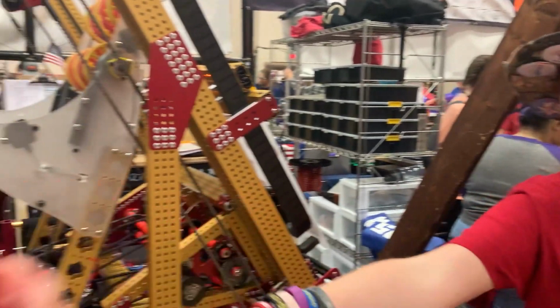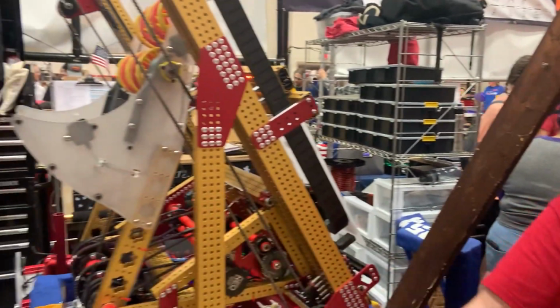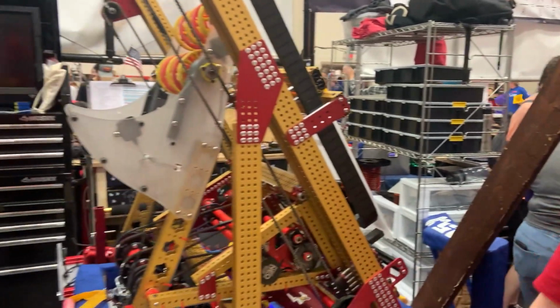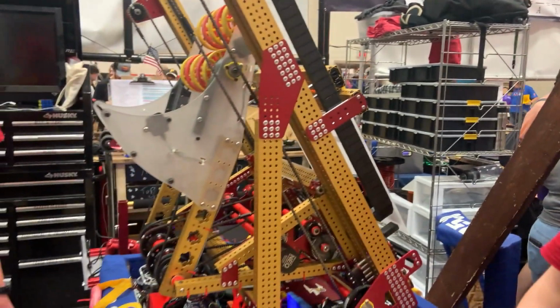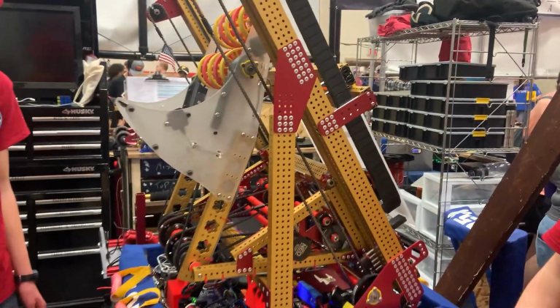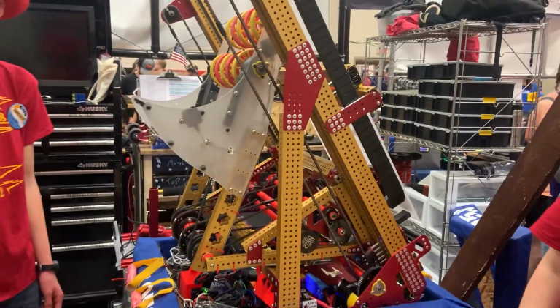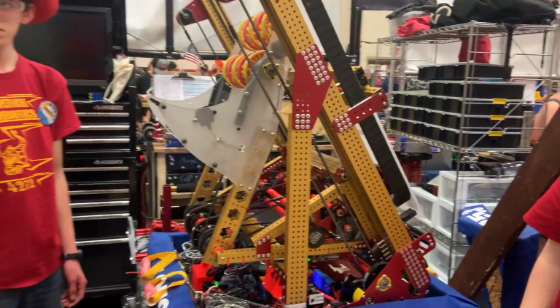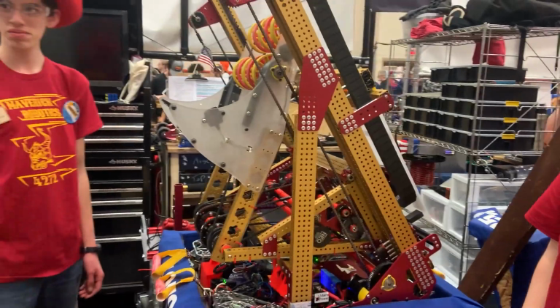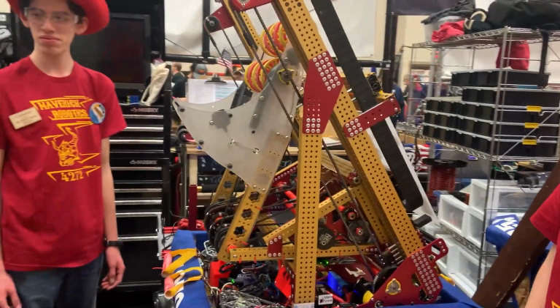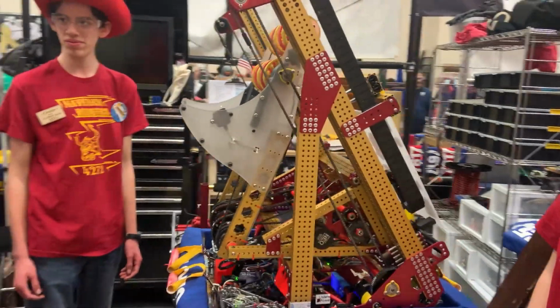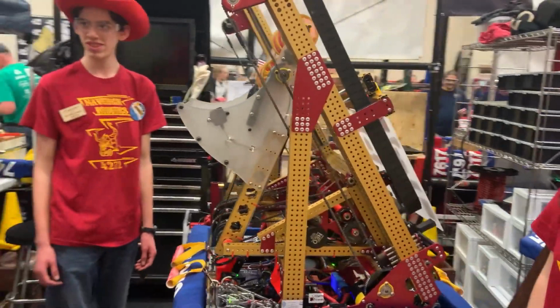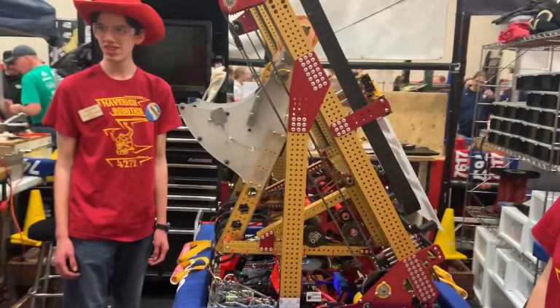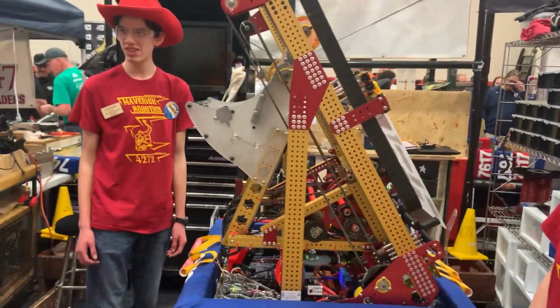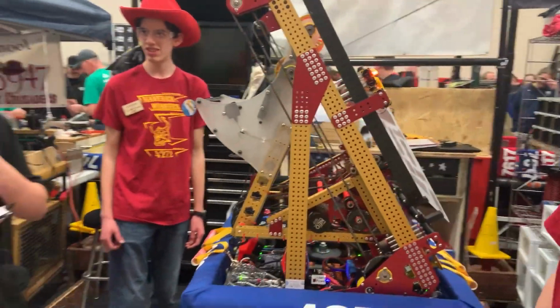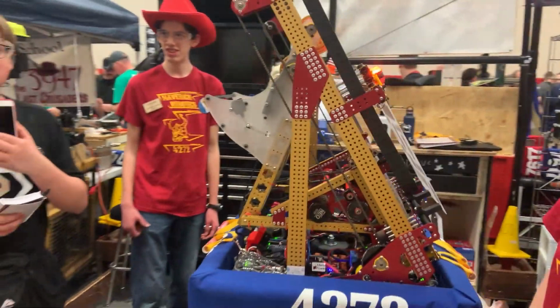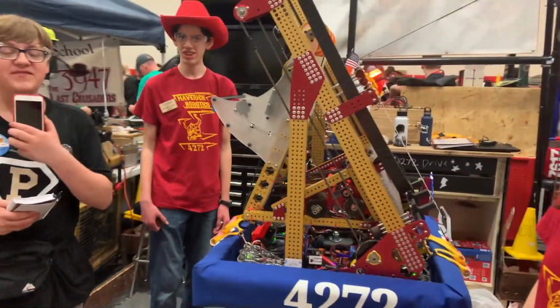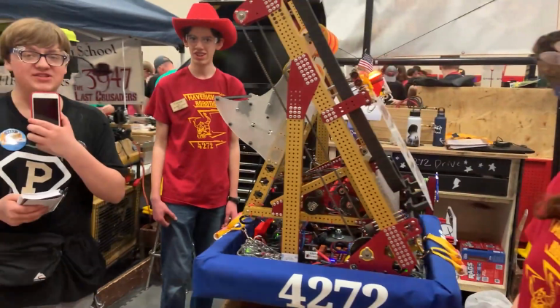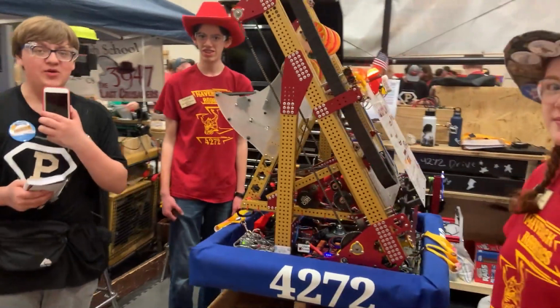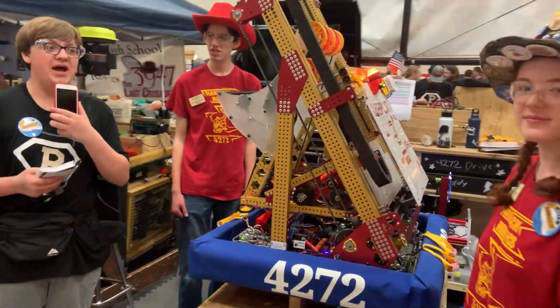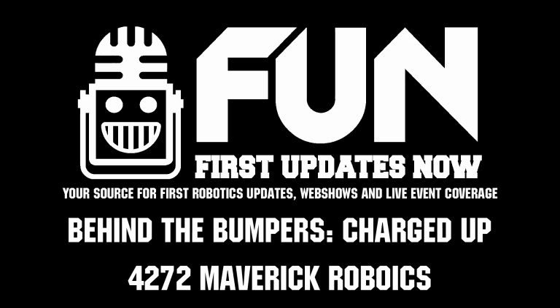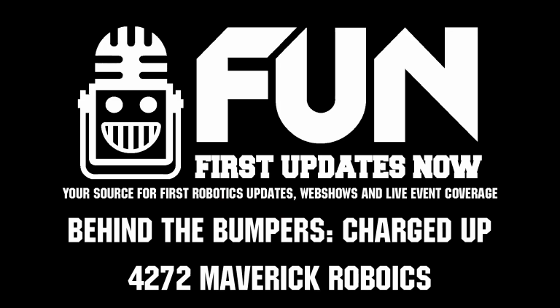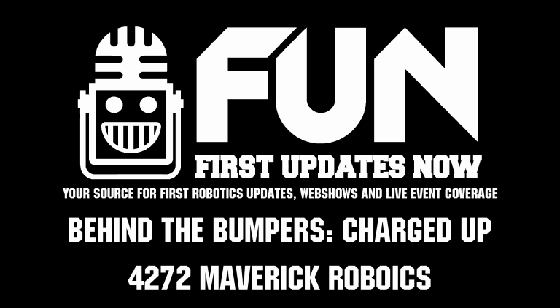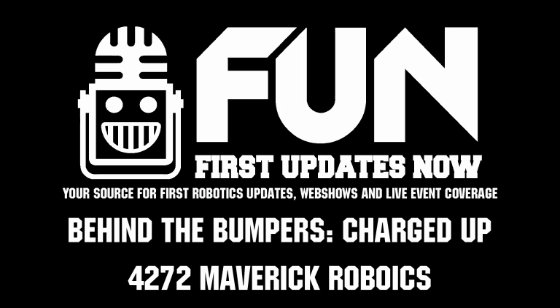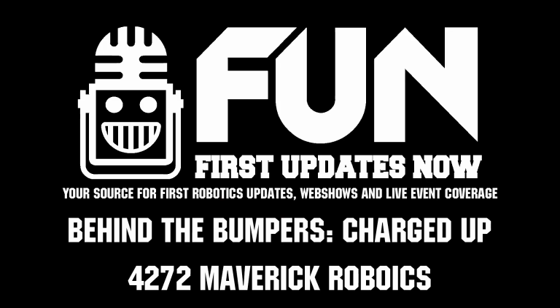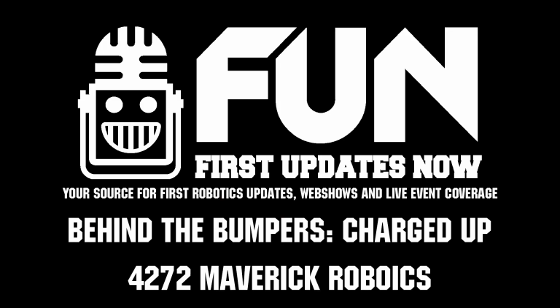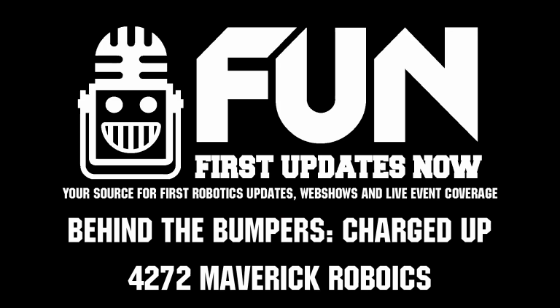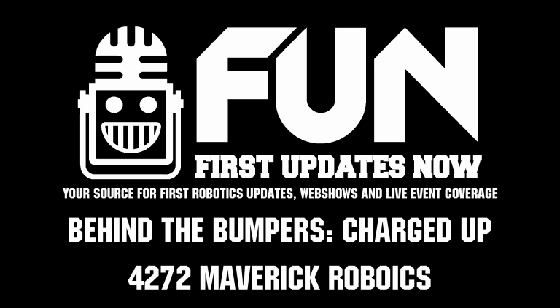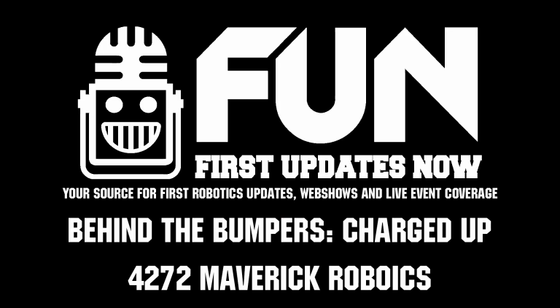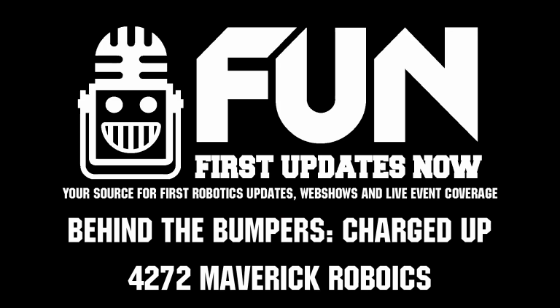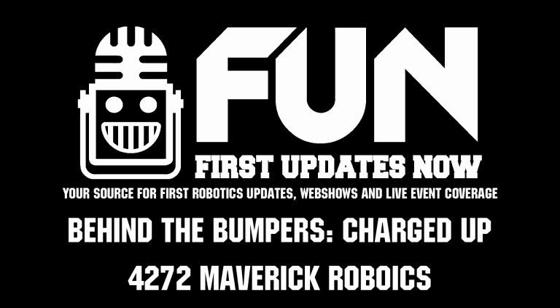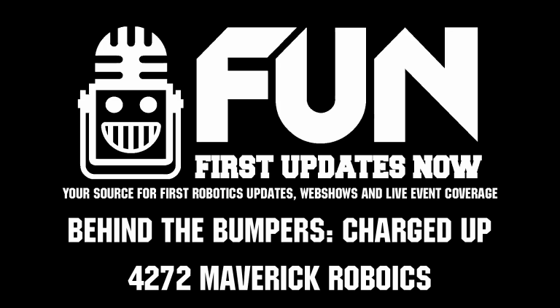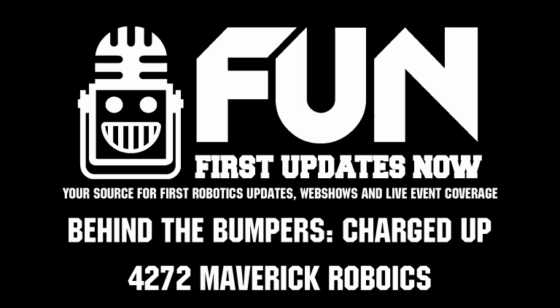Thank you. This was Team 4272, Maverick Robotics. Thank you.